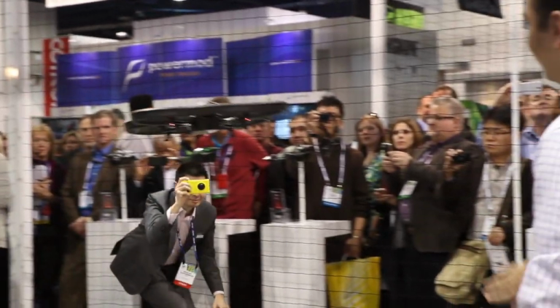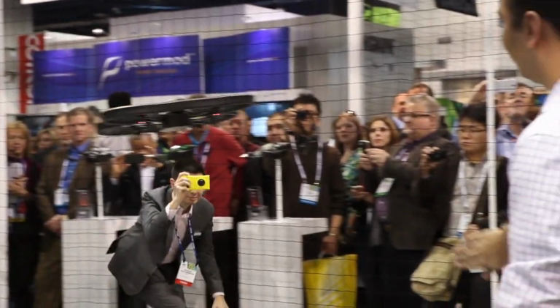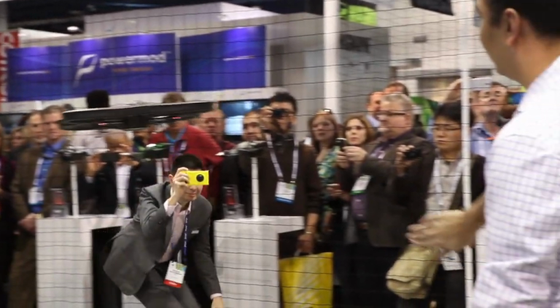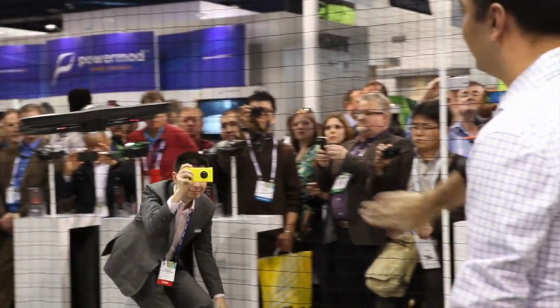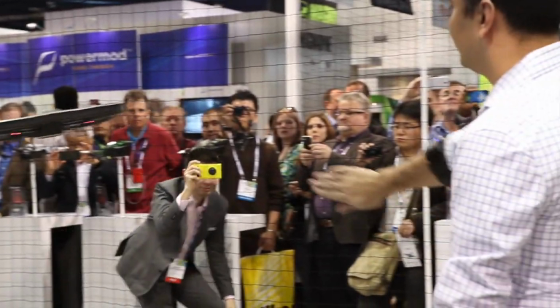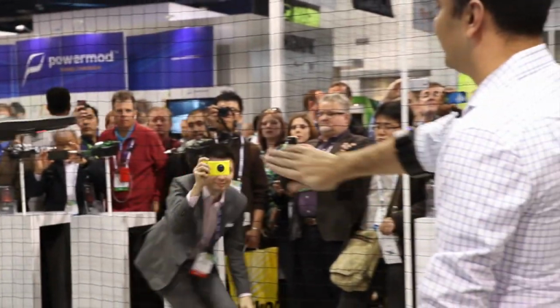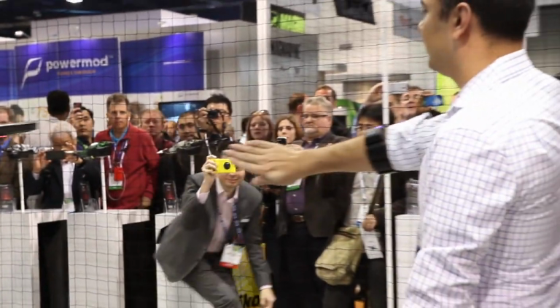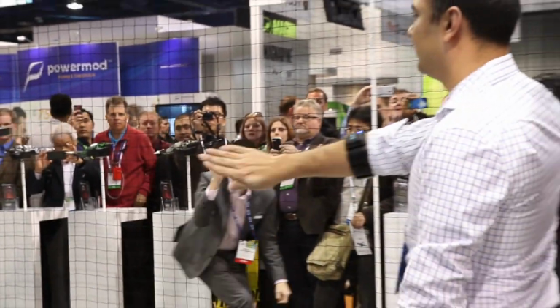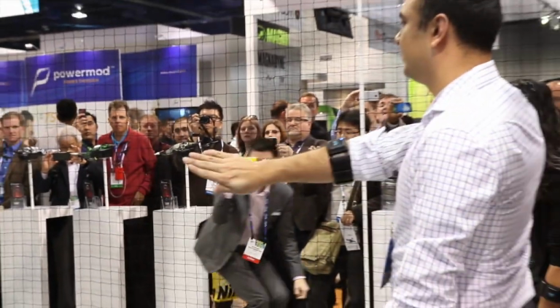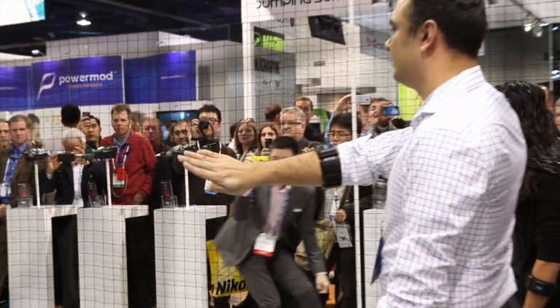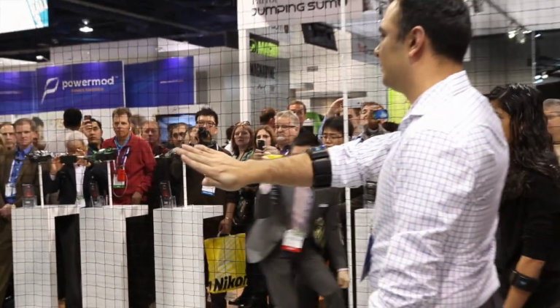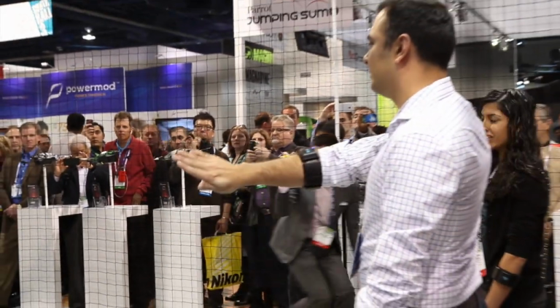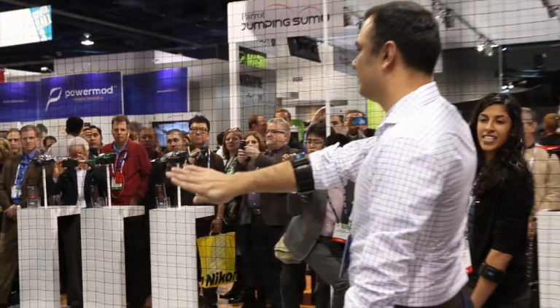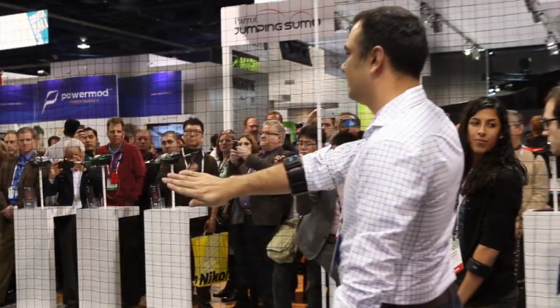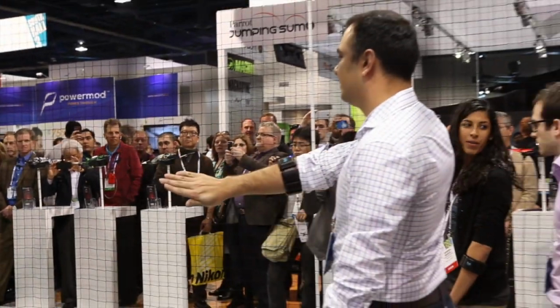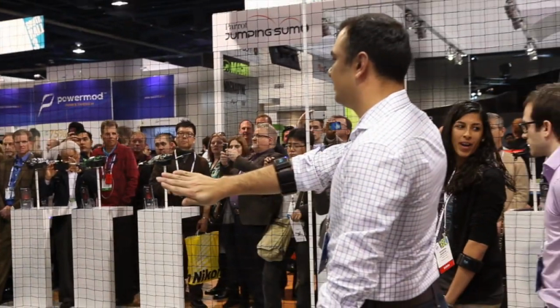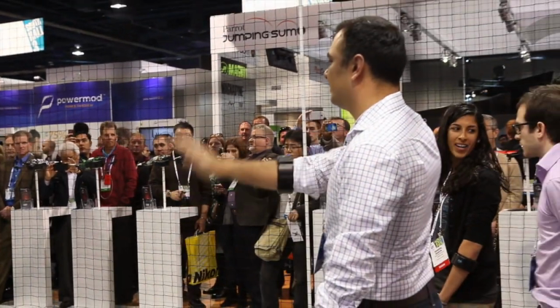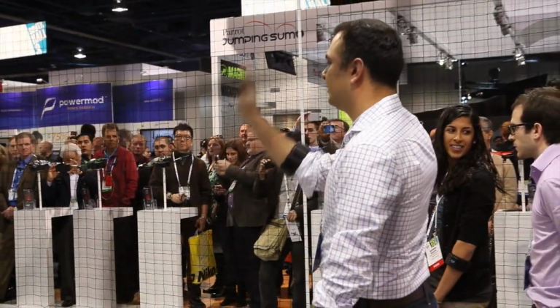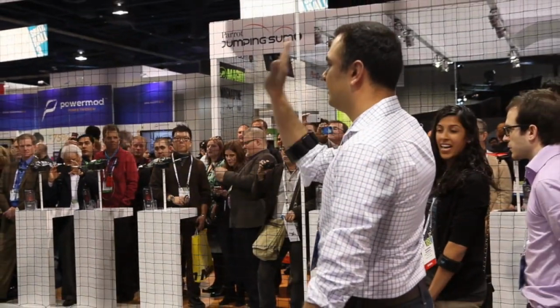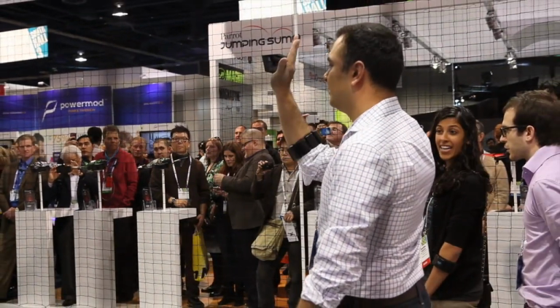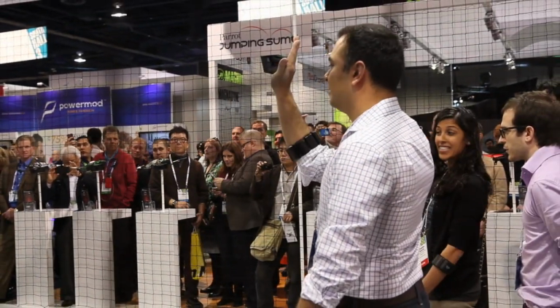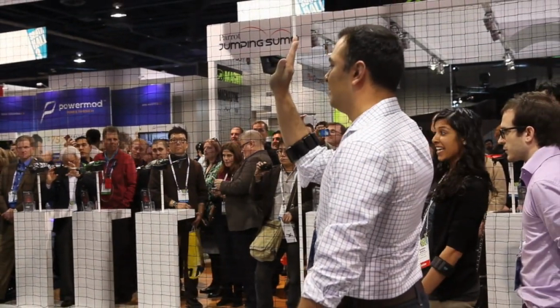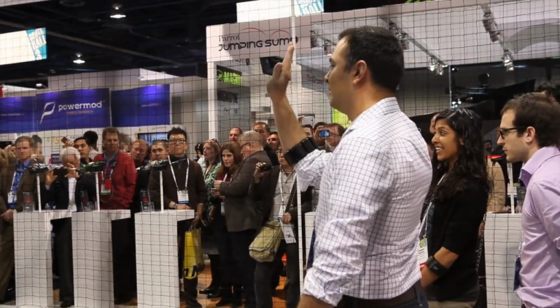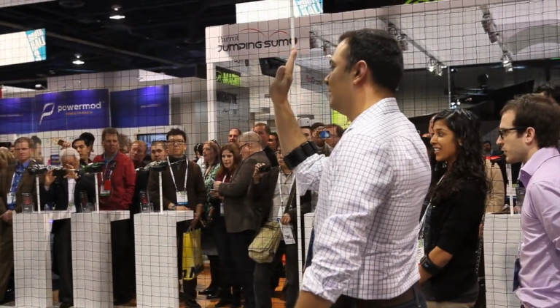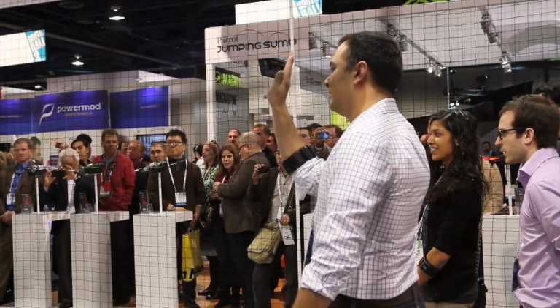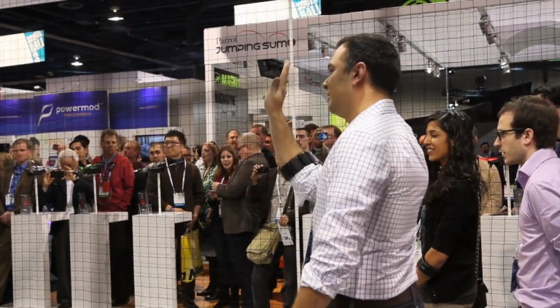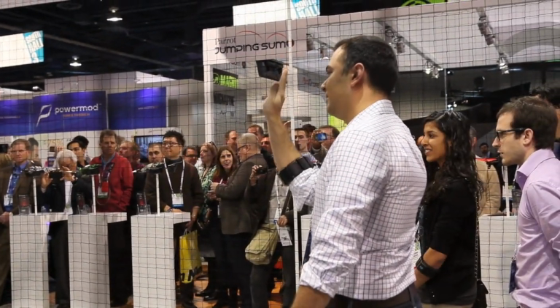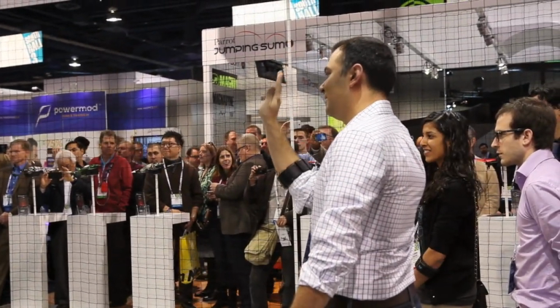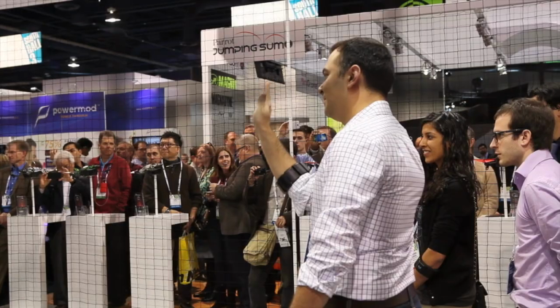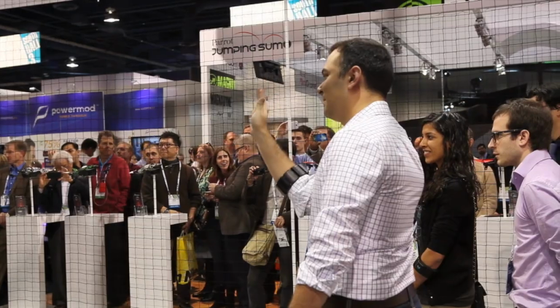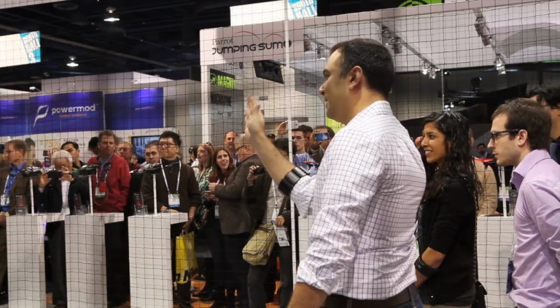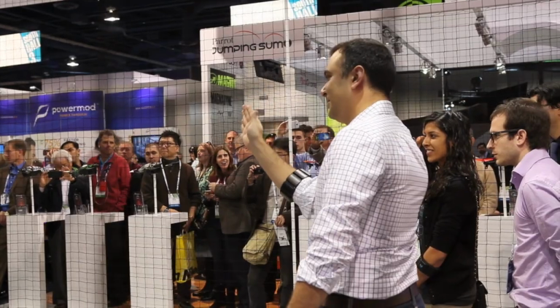The really cool thing about this is that it doesn't require any external cameras, so it can work anywhere.